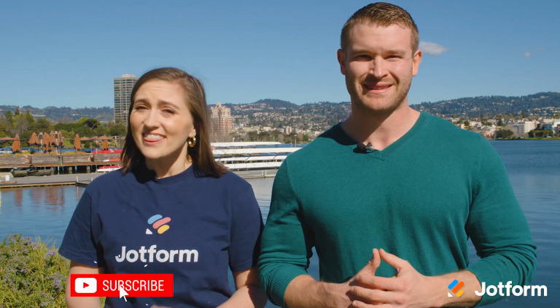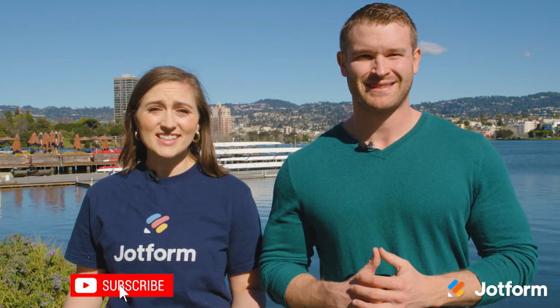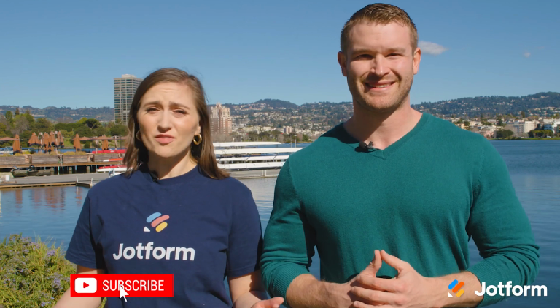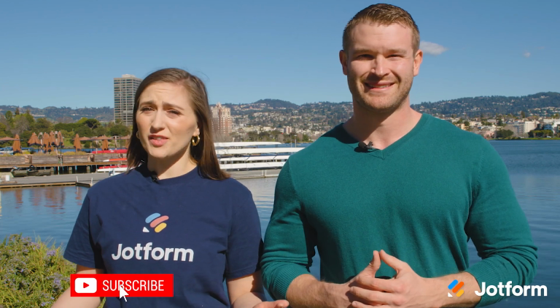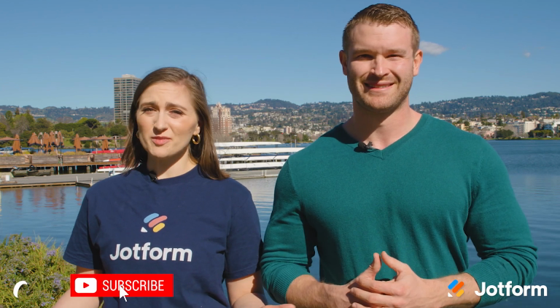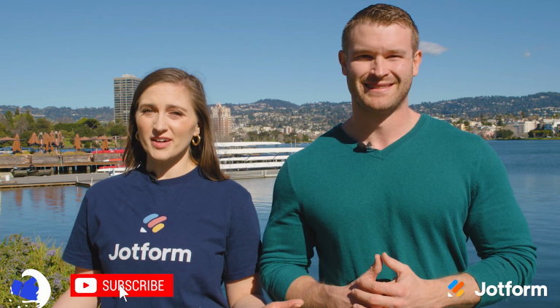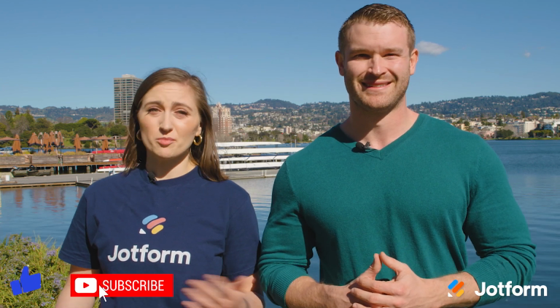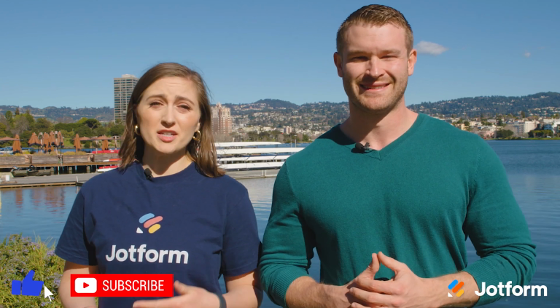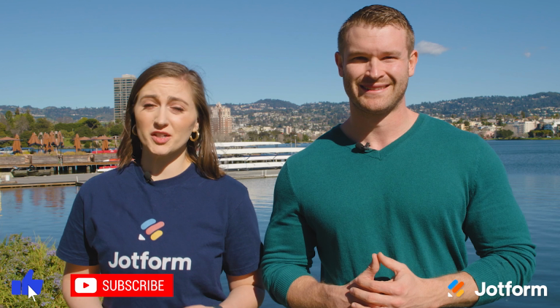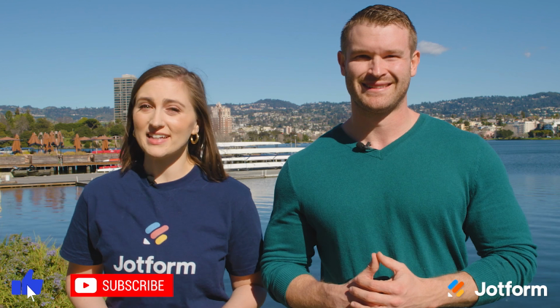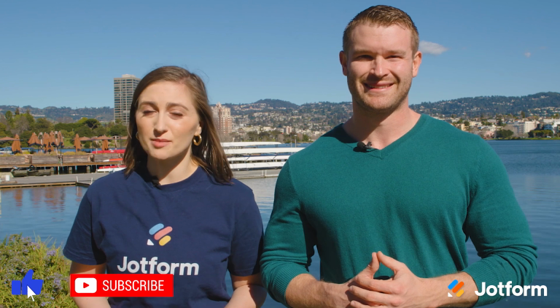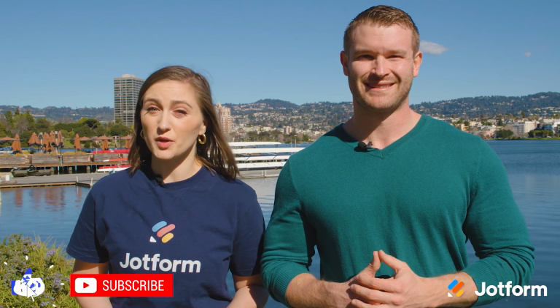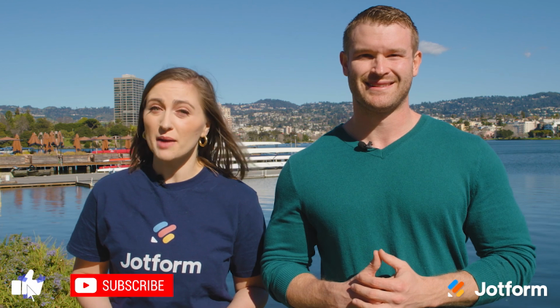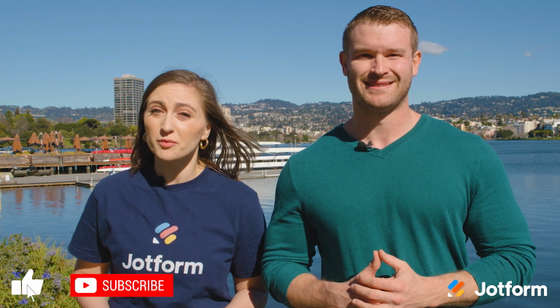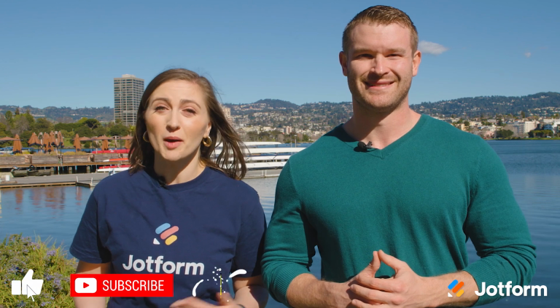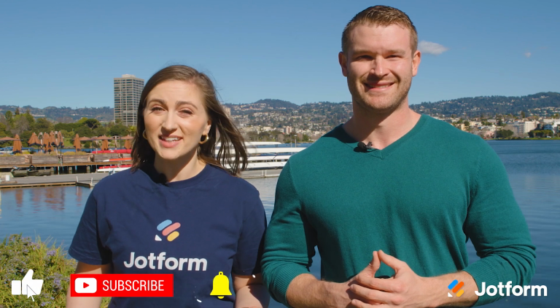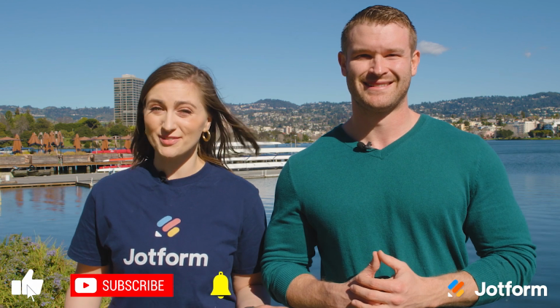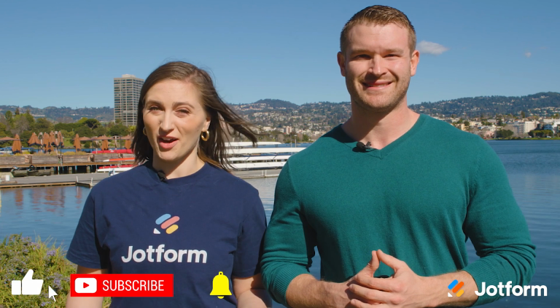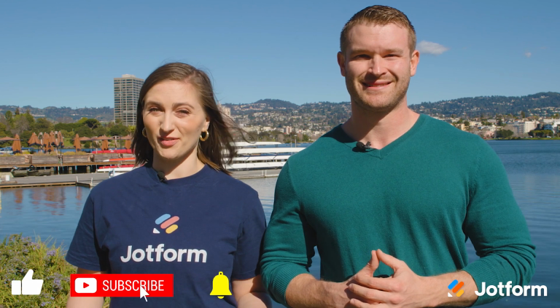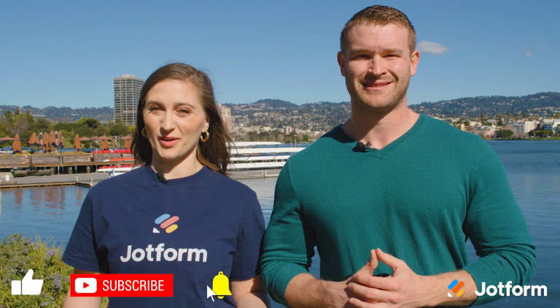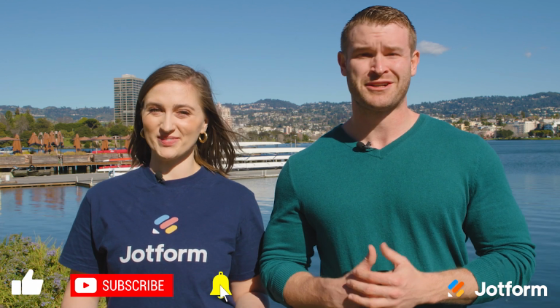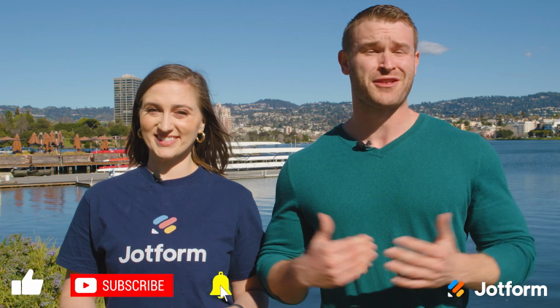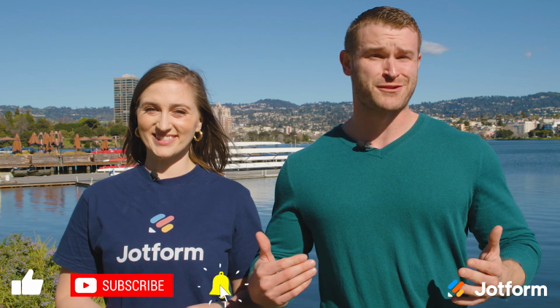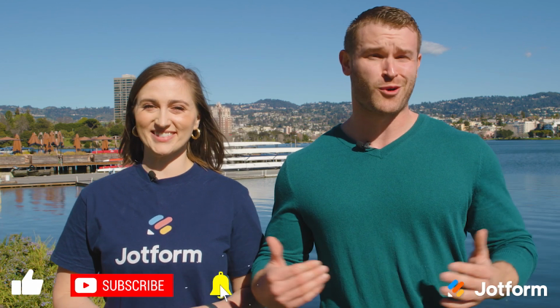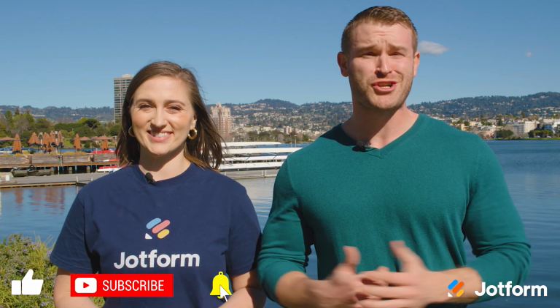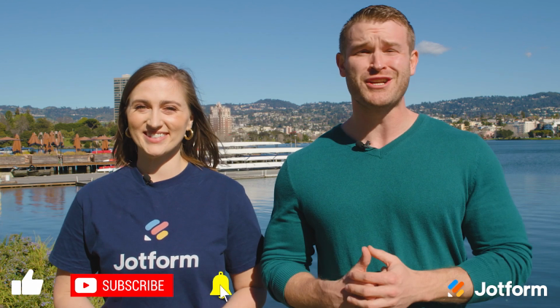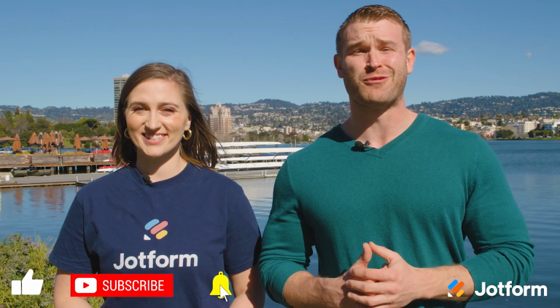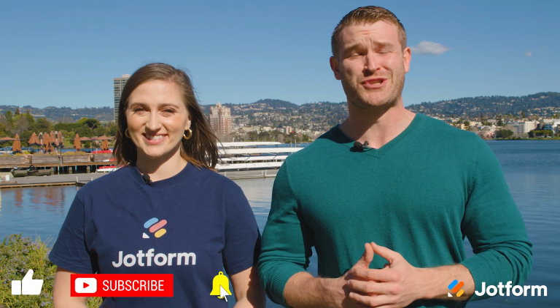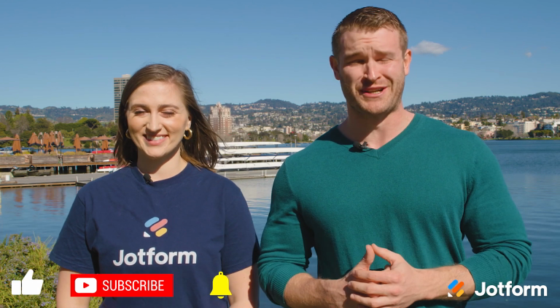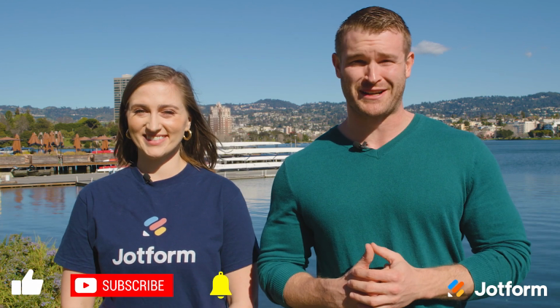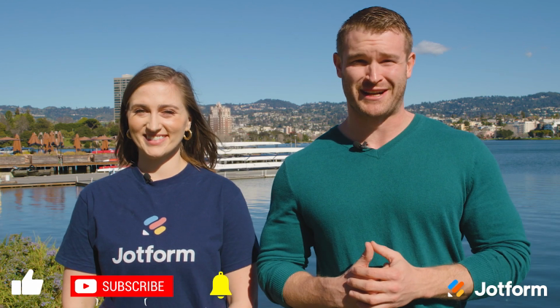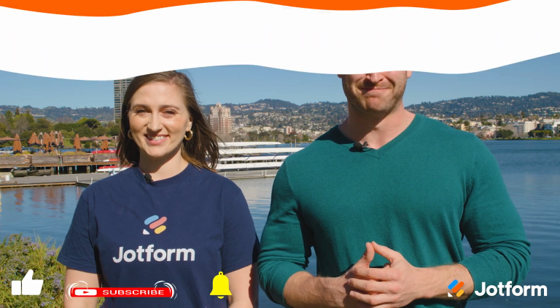That's it for this month. Be sure to hit subscribe for more updates from Jotform. Thanks for watching and we'll see you next time.